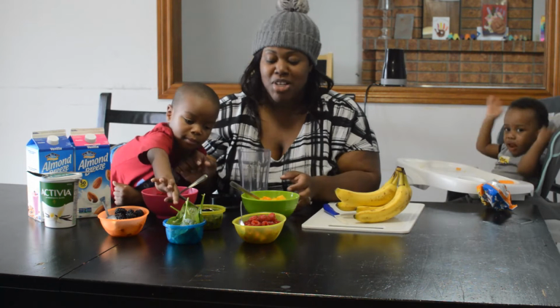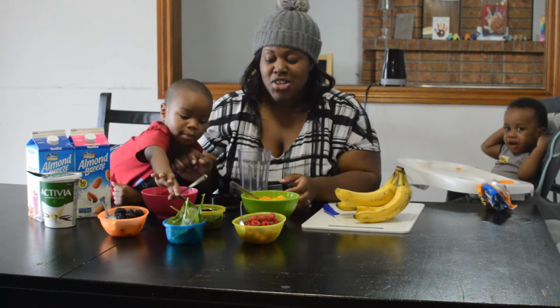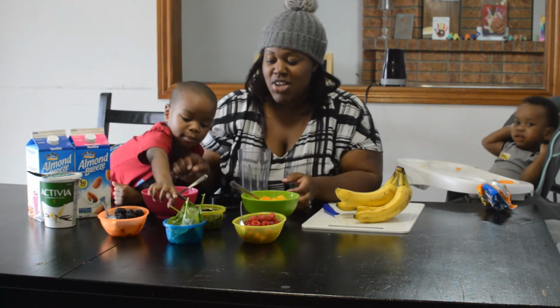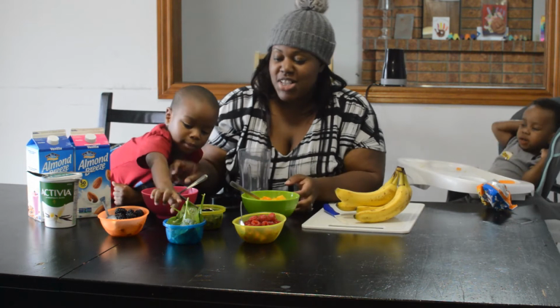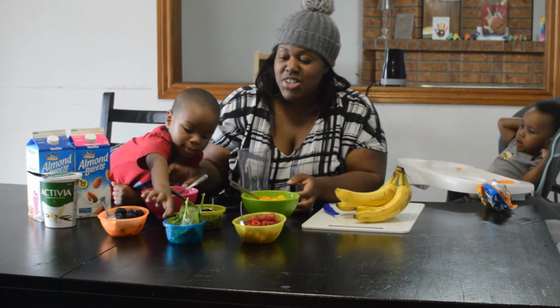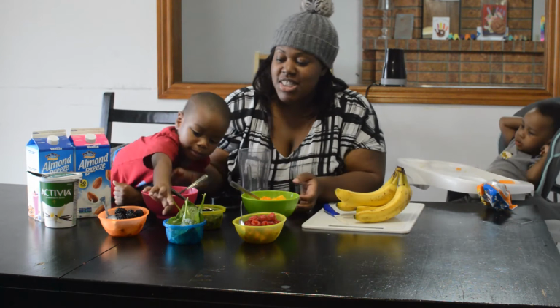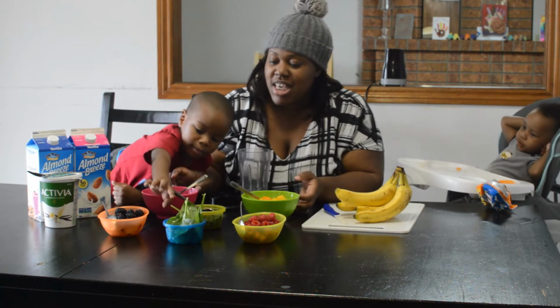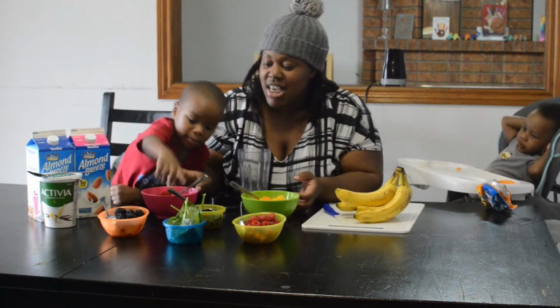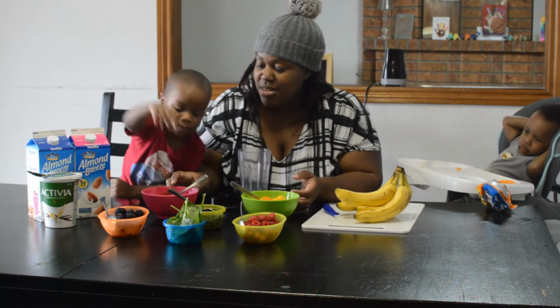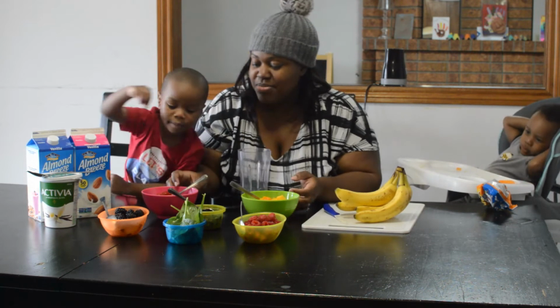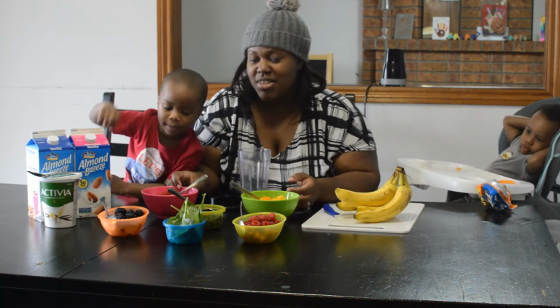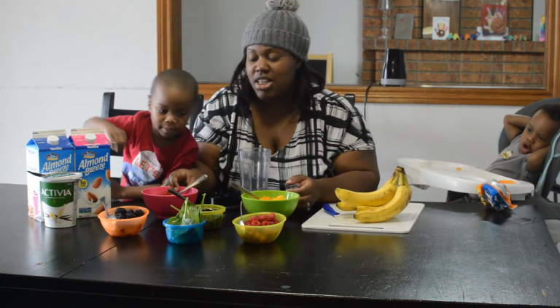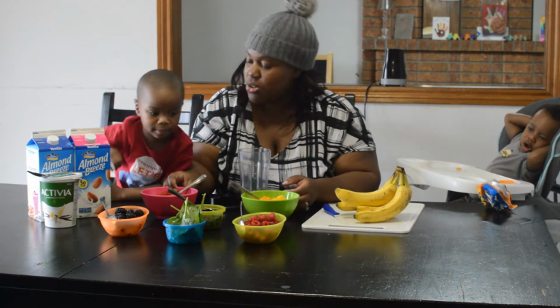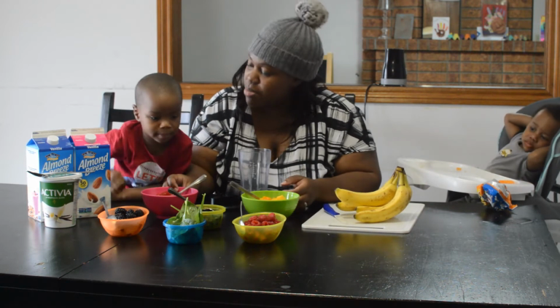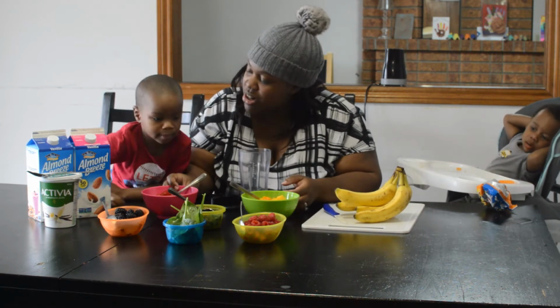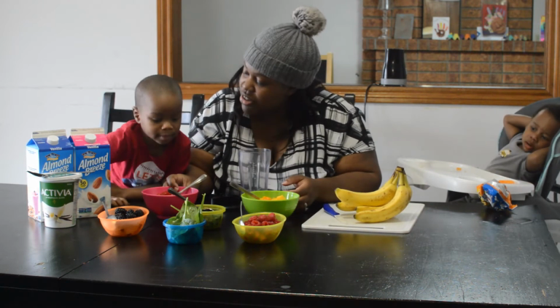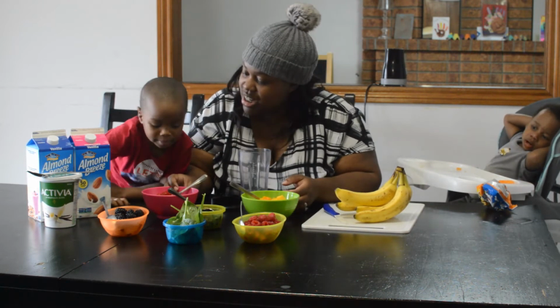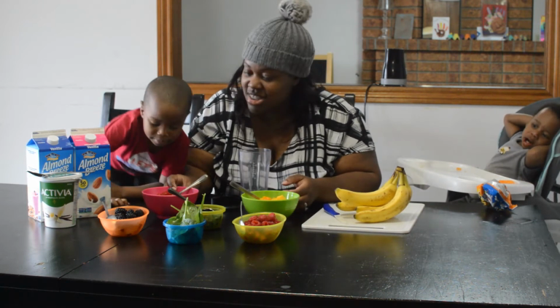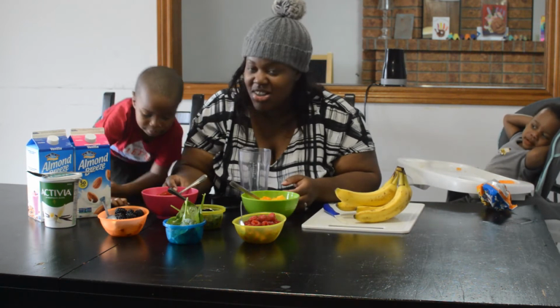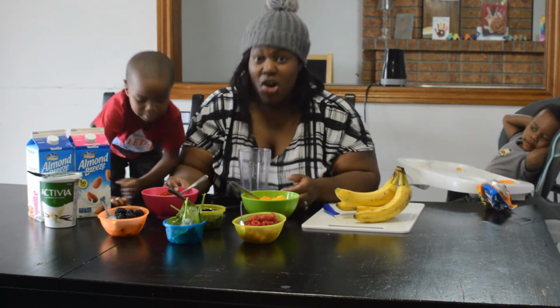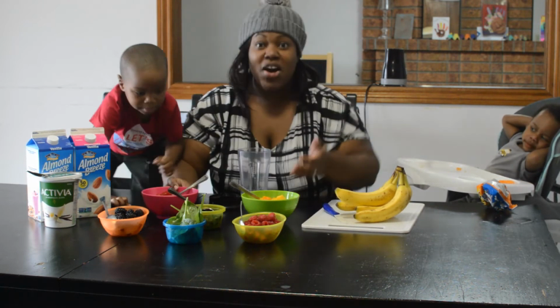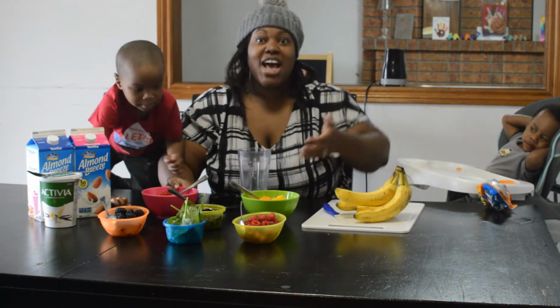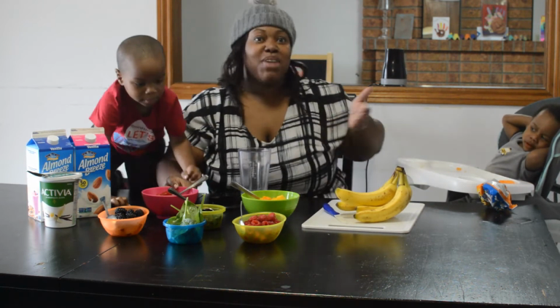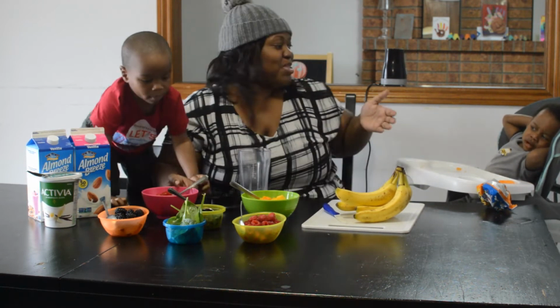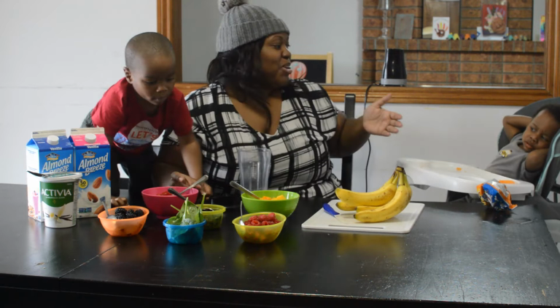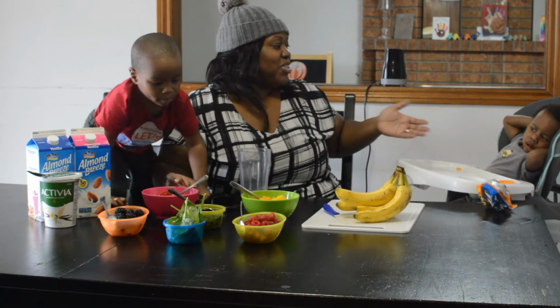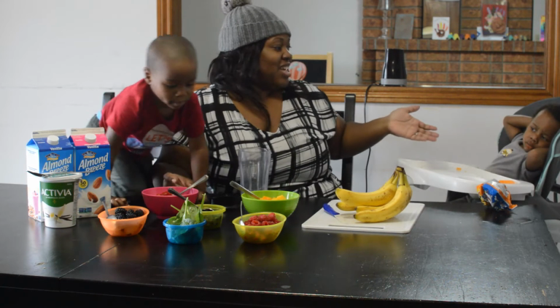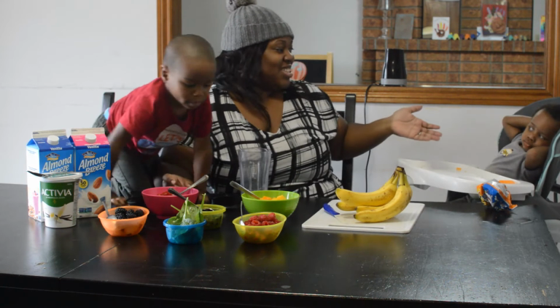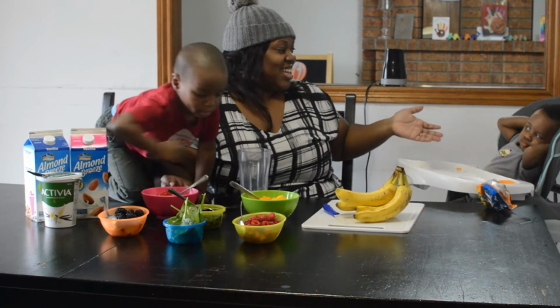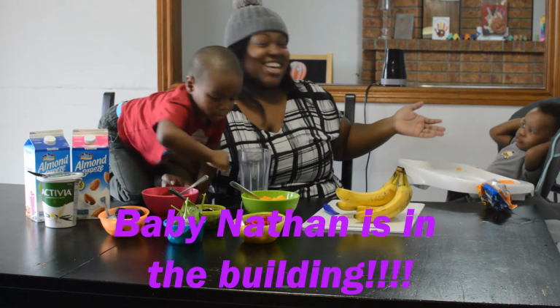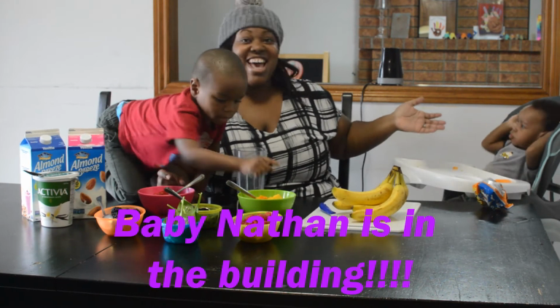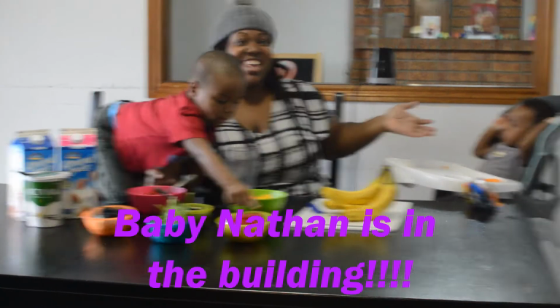So let's show them our ingredients. And we have a special guest, Nathan!